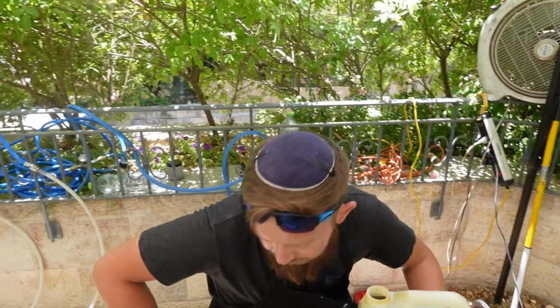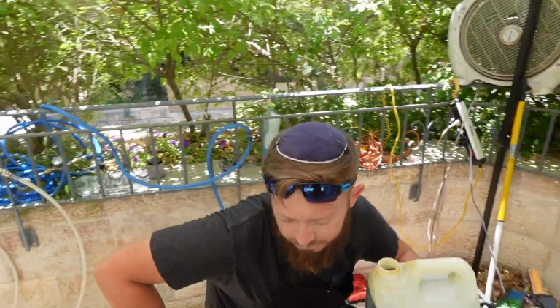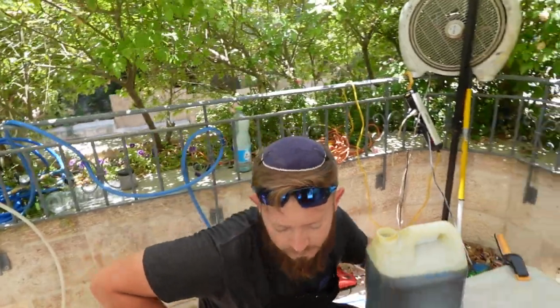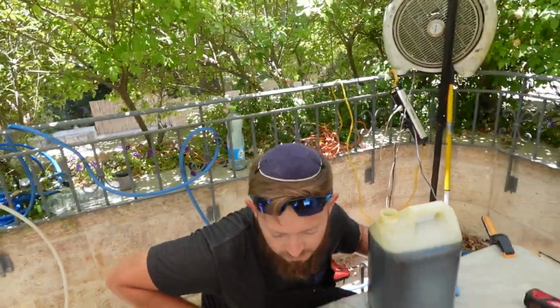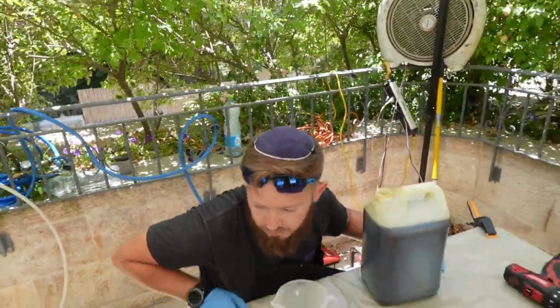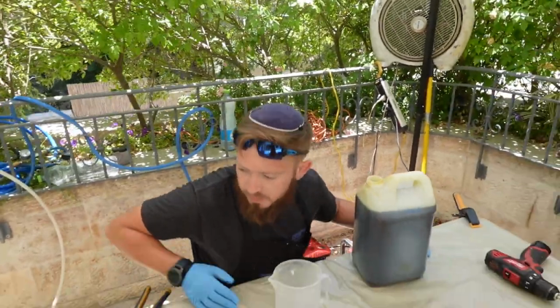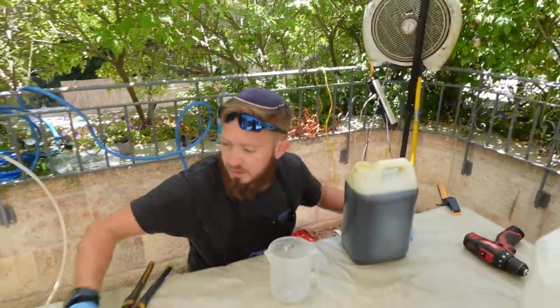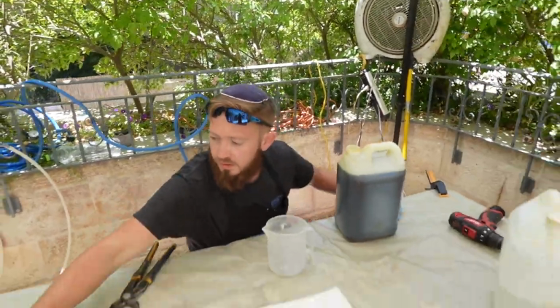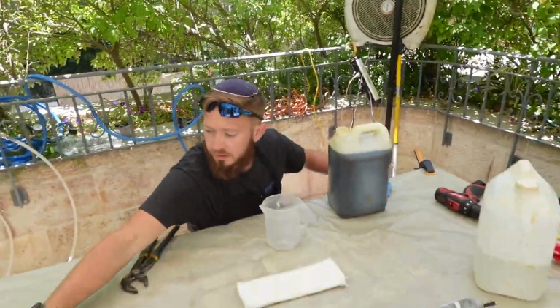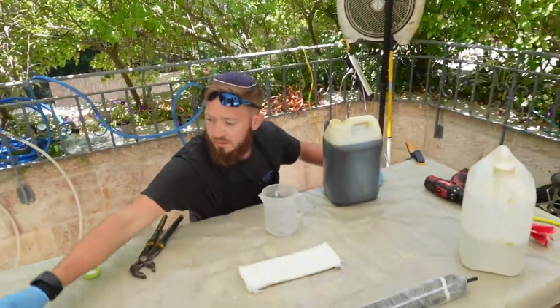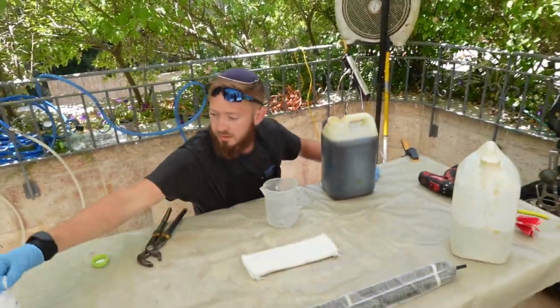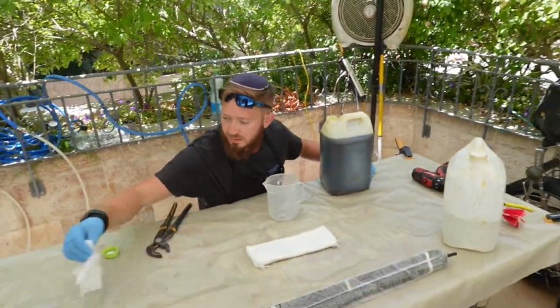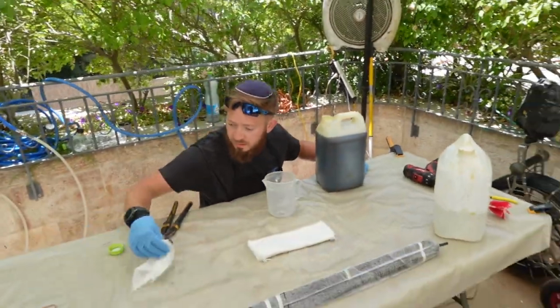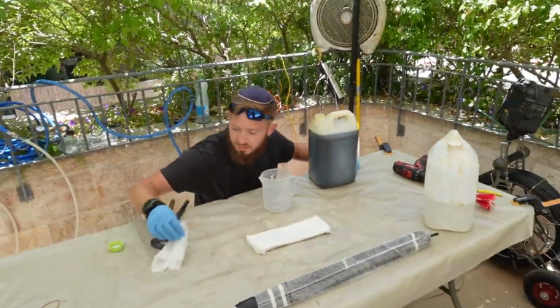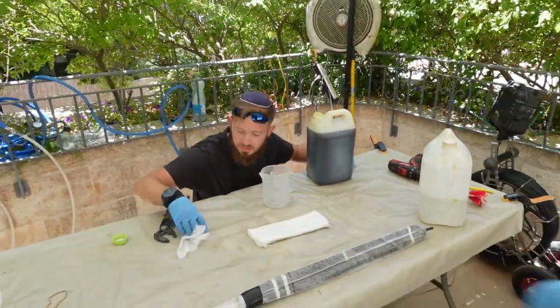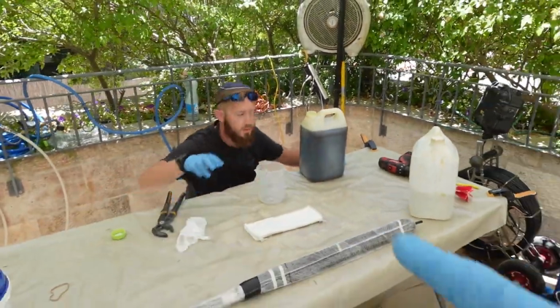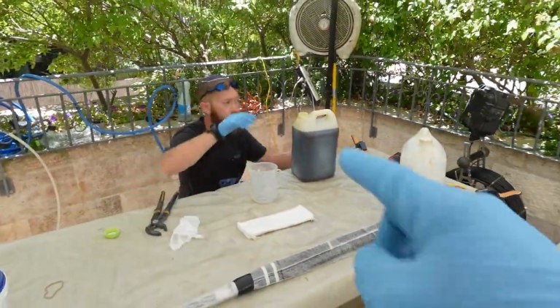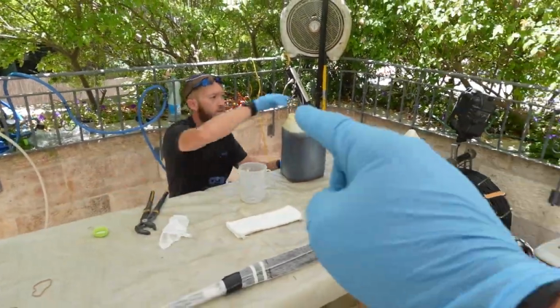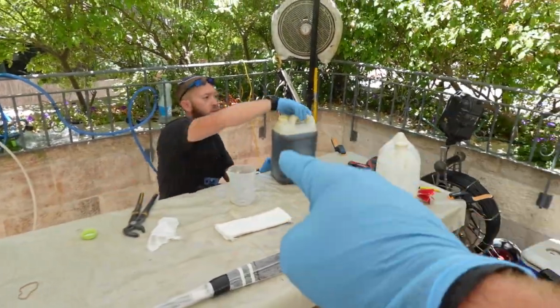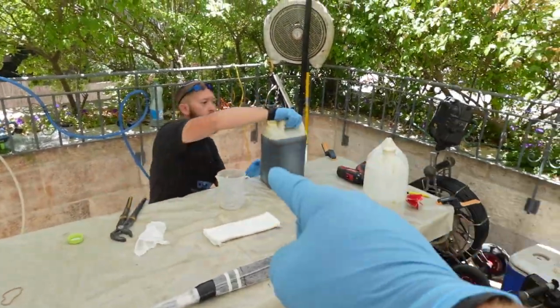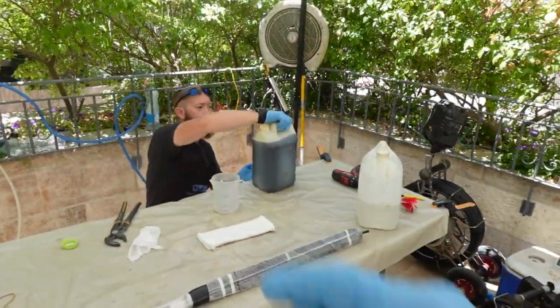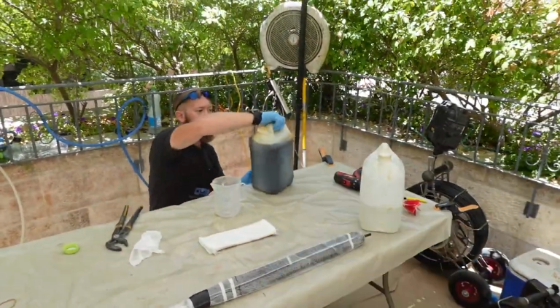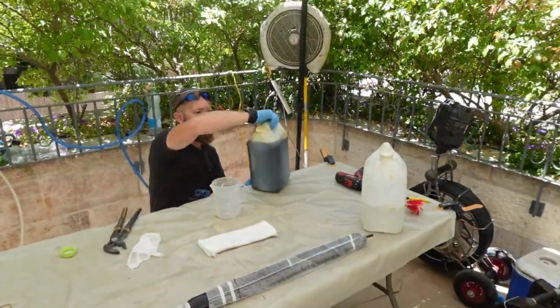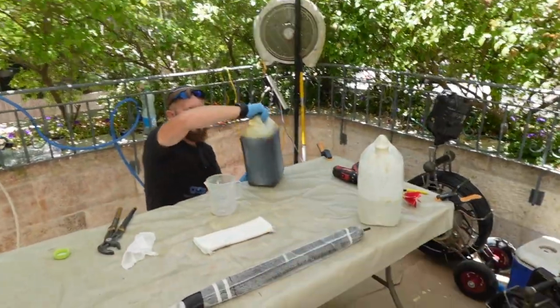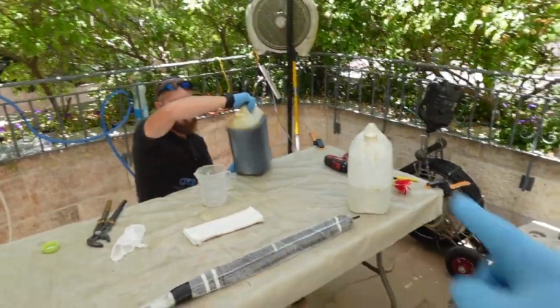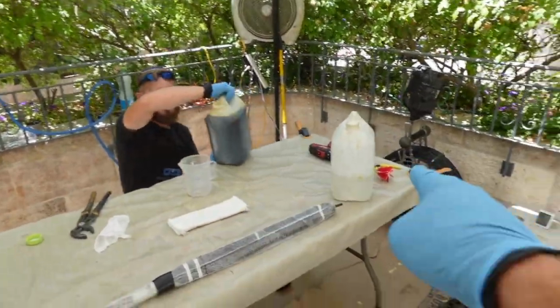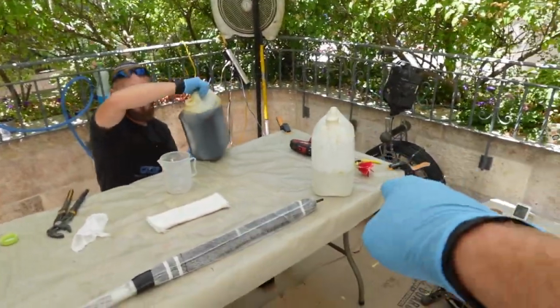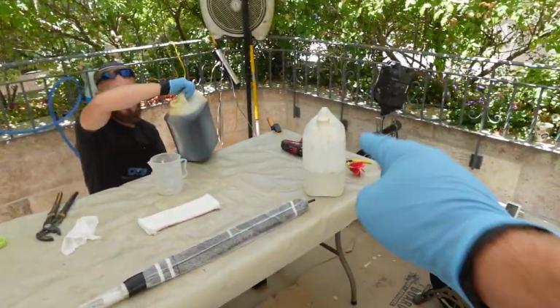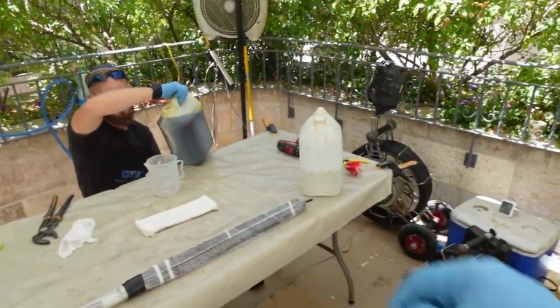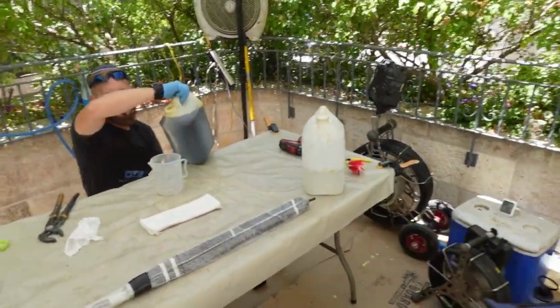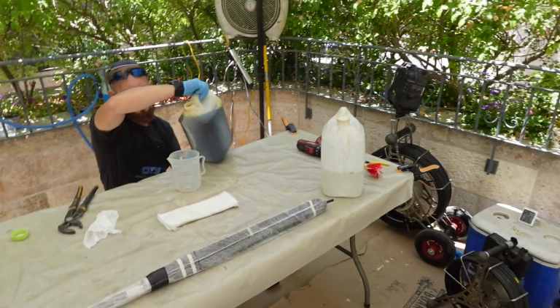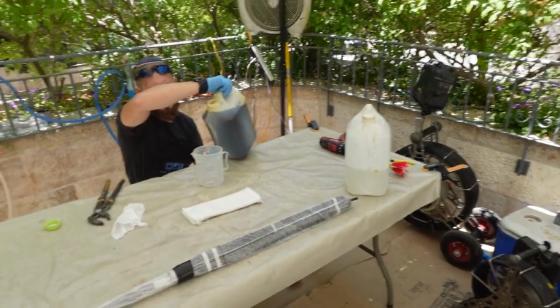All right, starting to get the silicate resin - water glass.